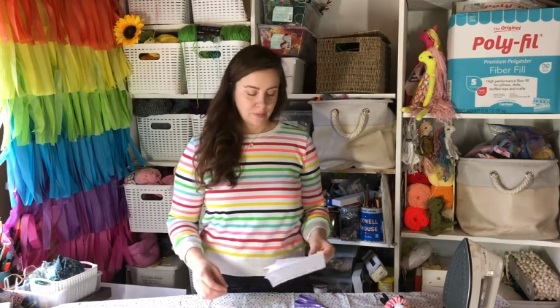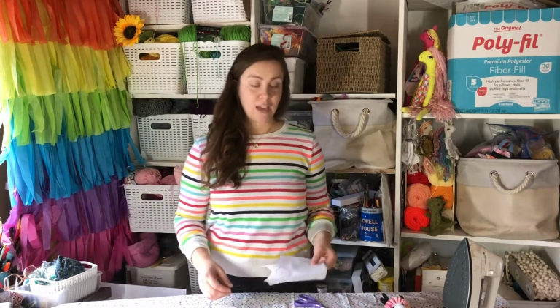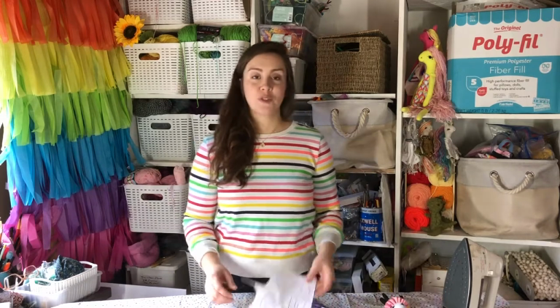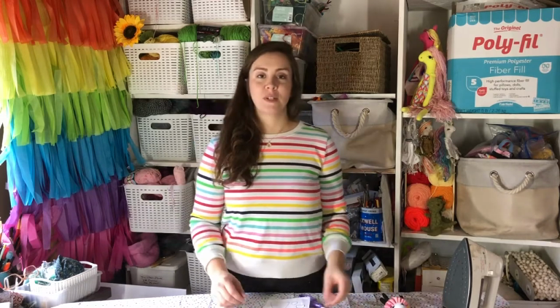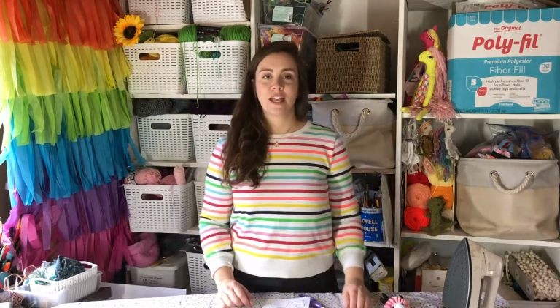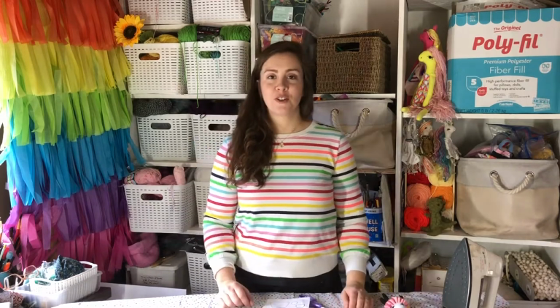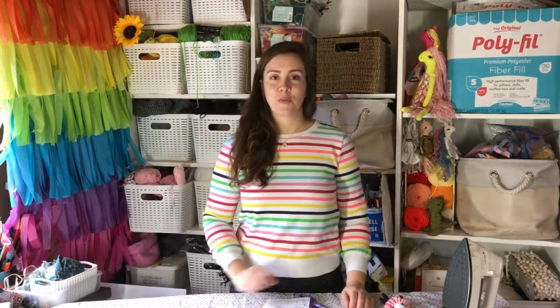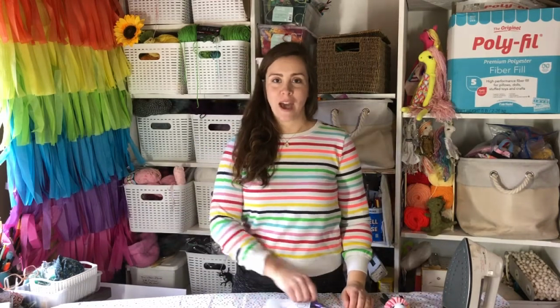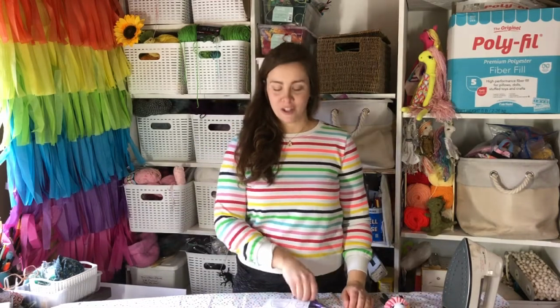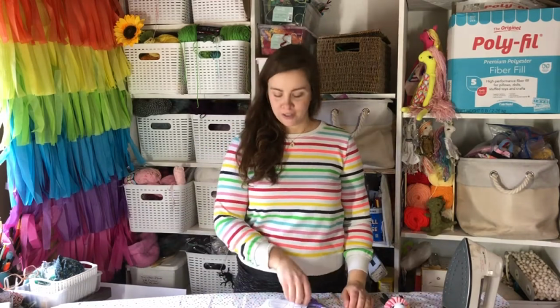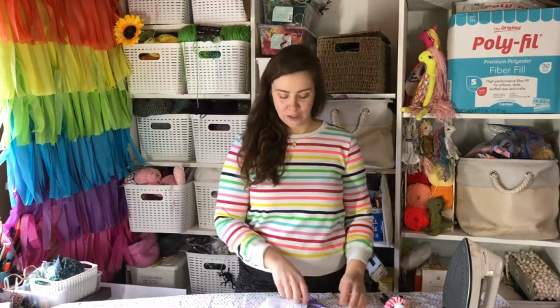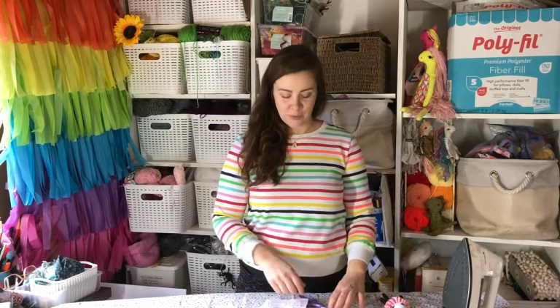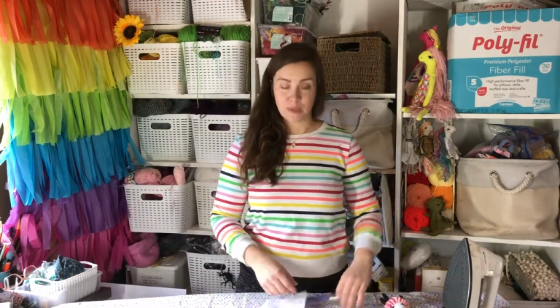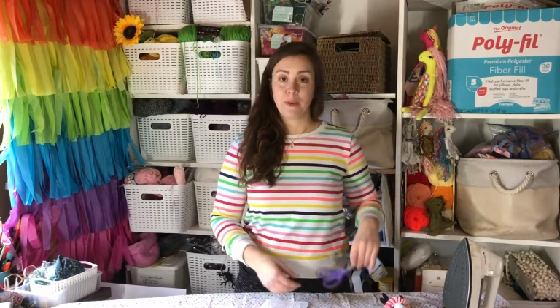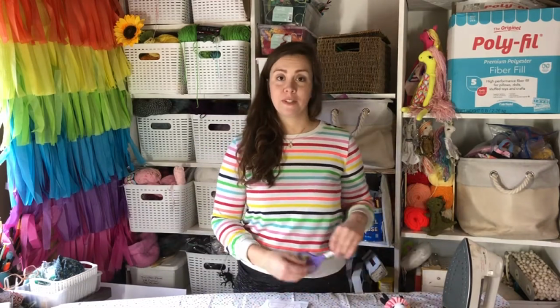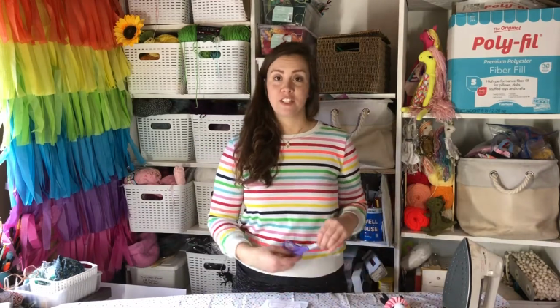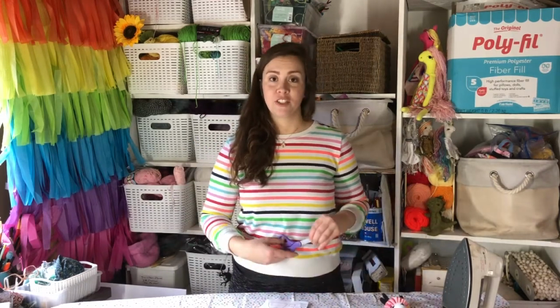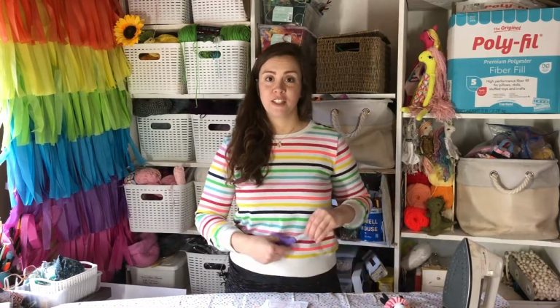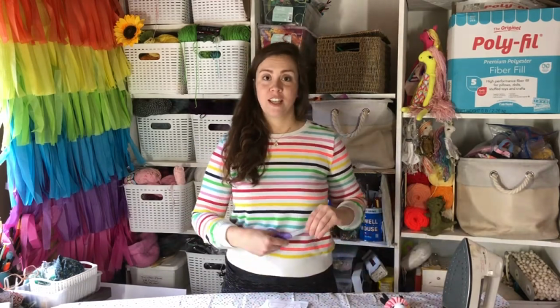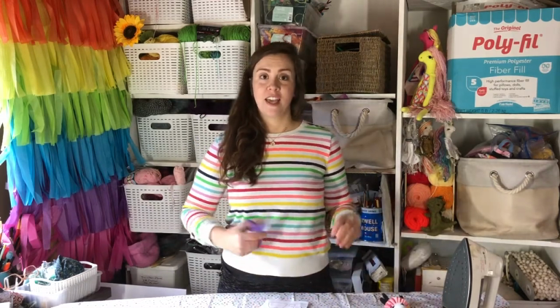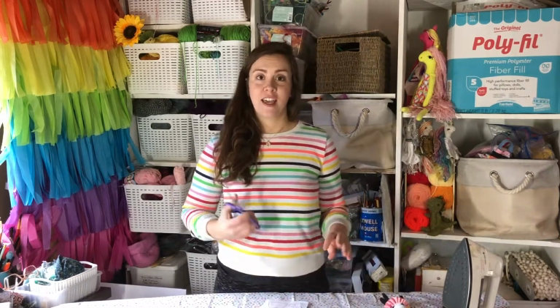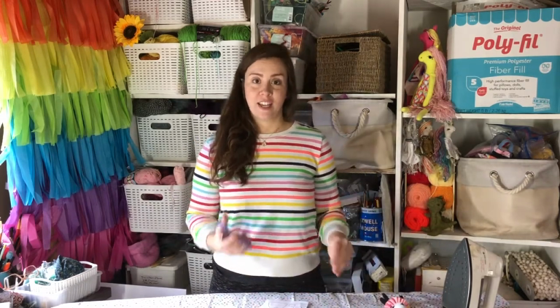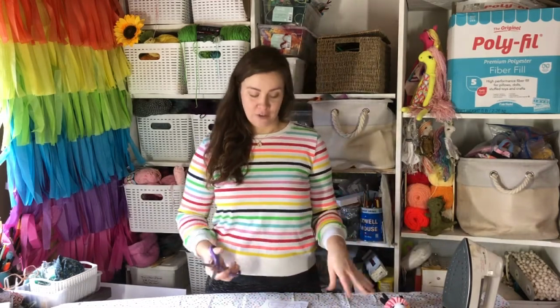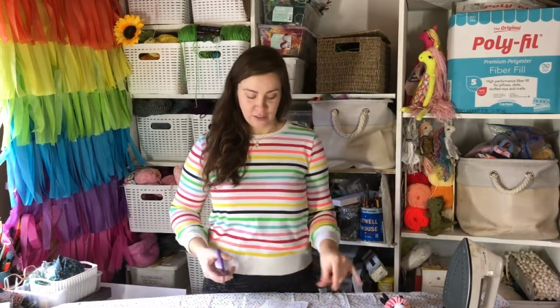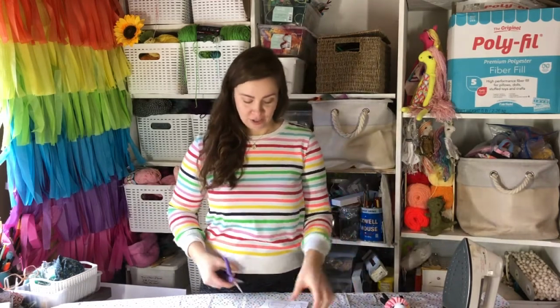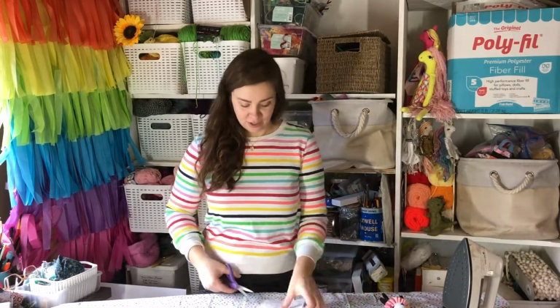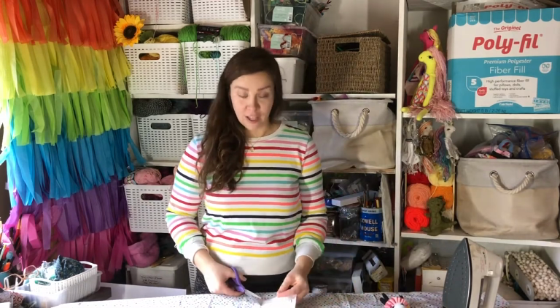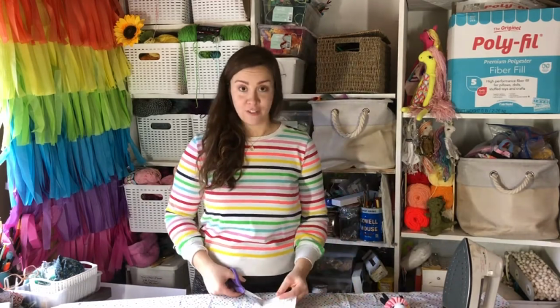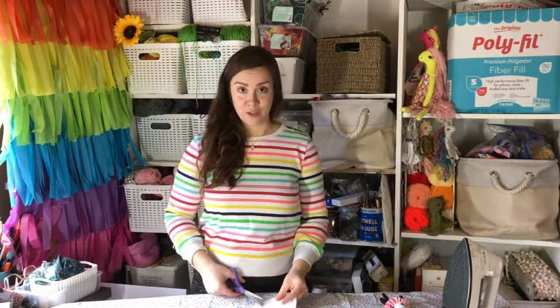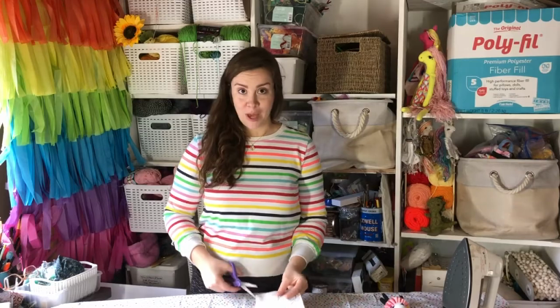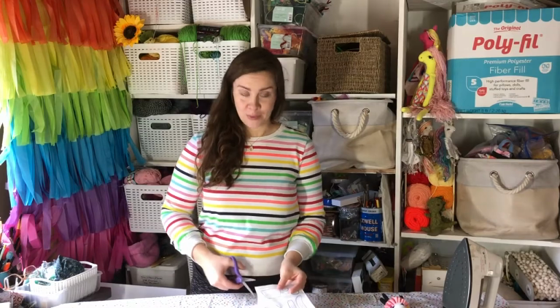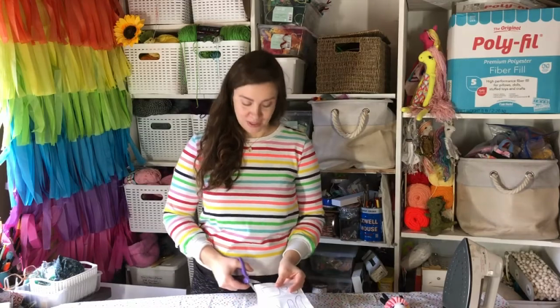After printing out your pattern, grab some paper and scissors and cut around the edges of each pattern piece.